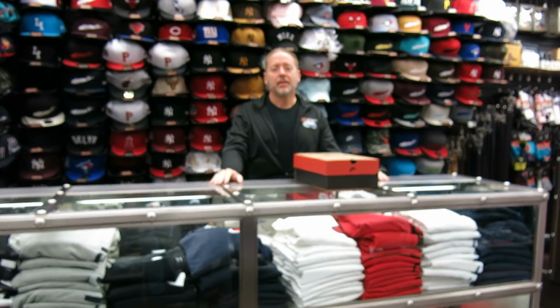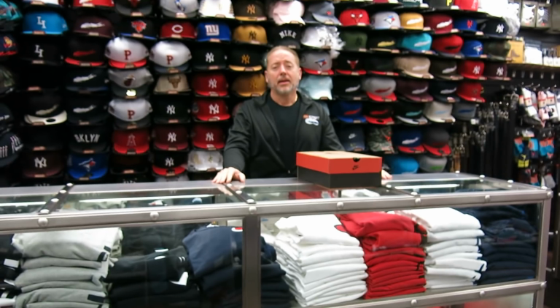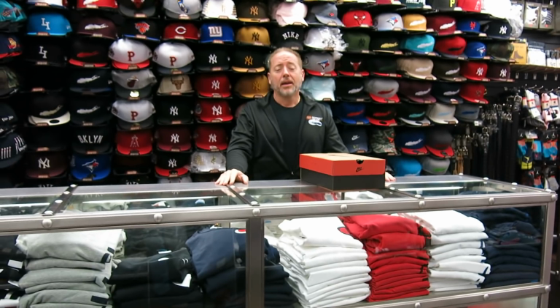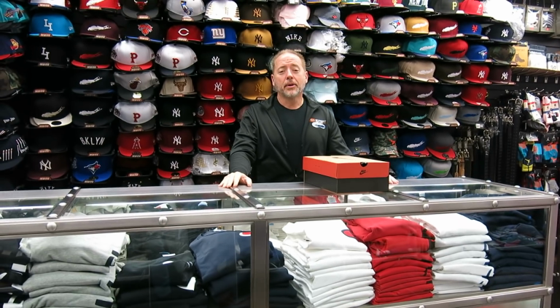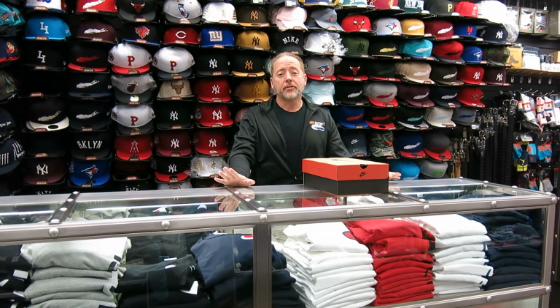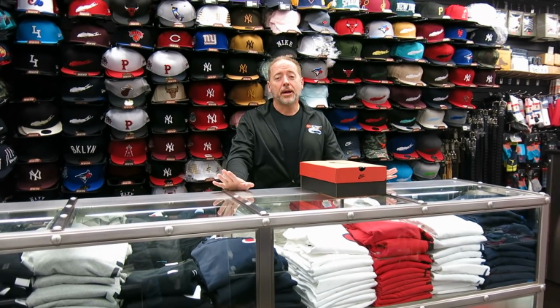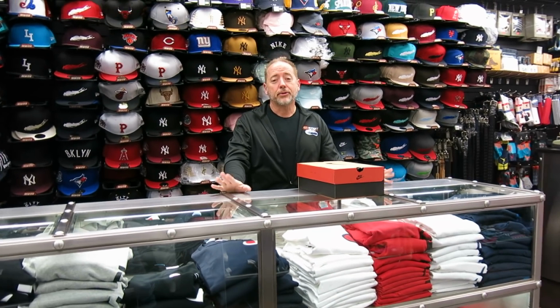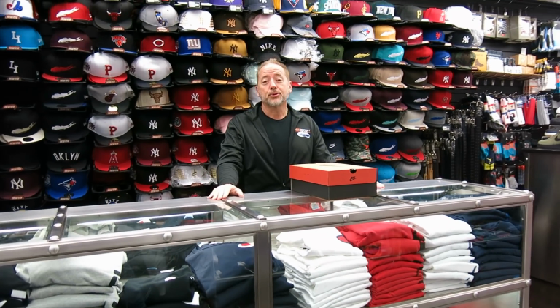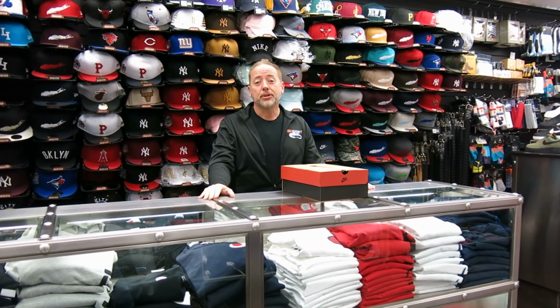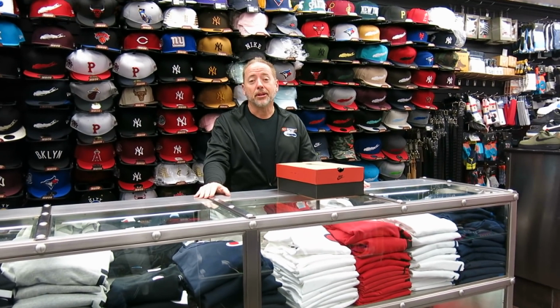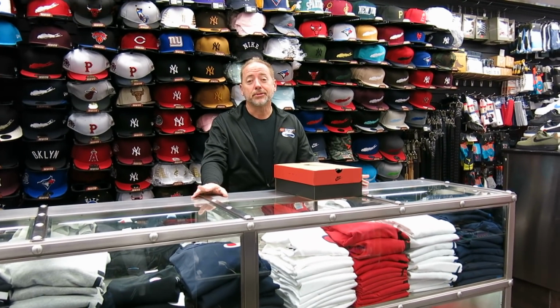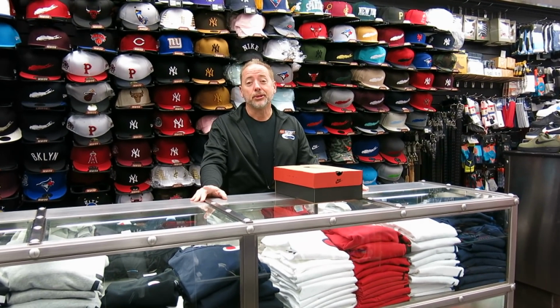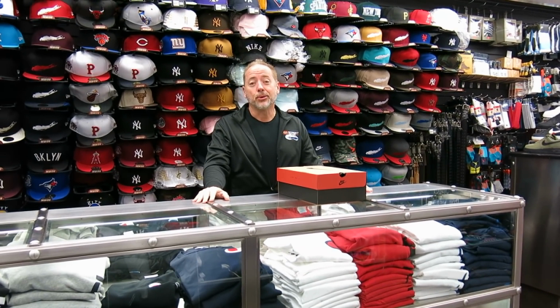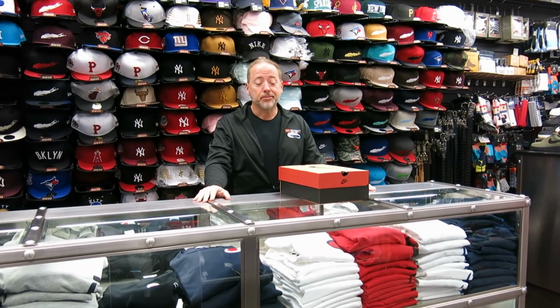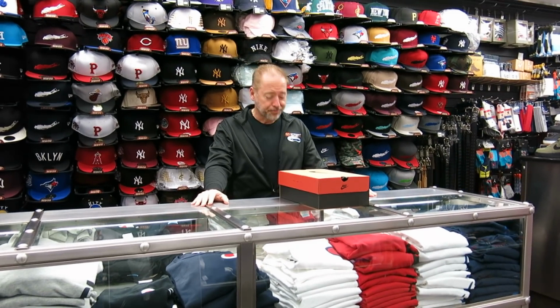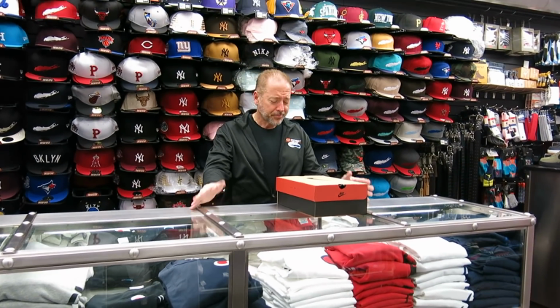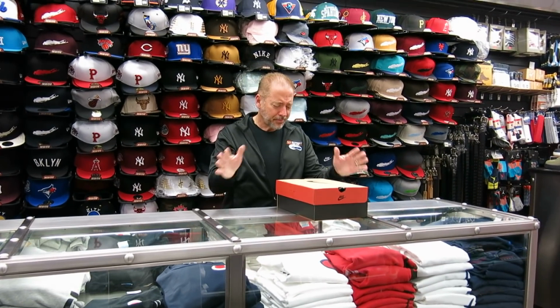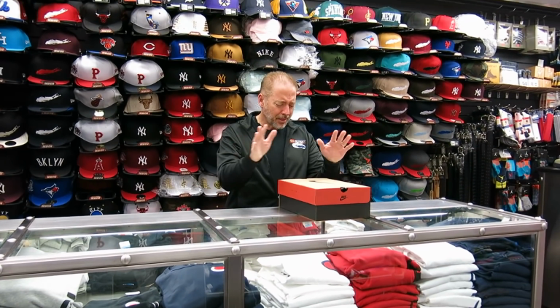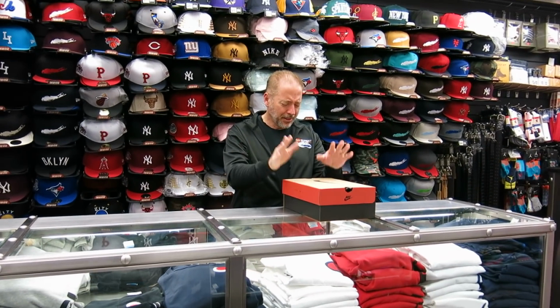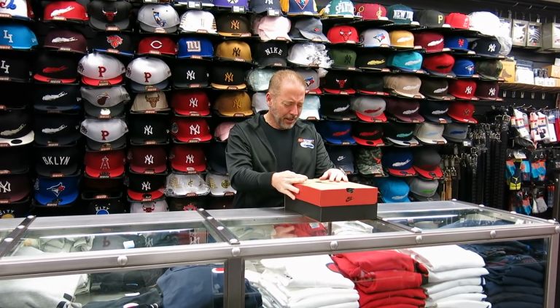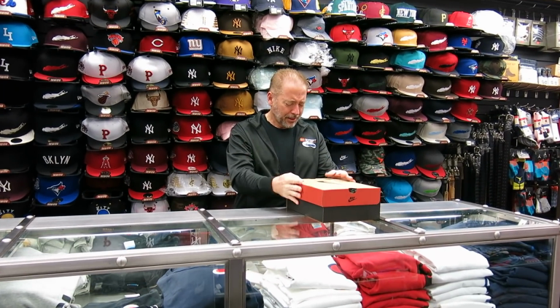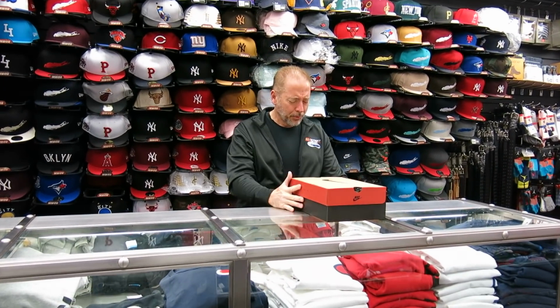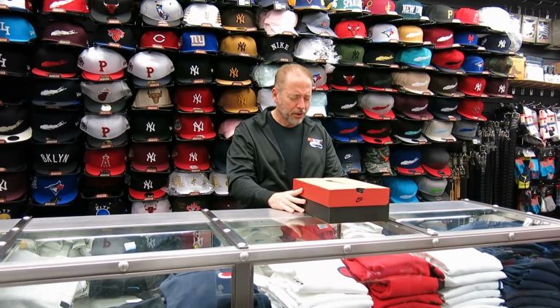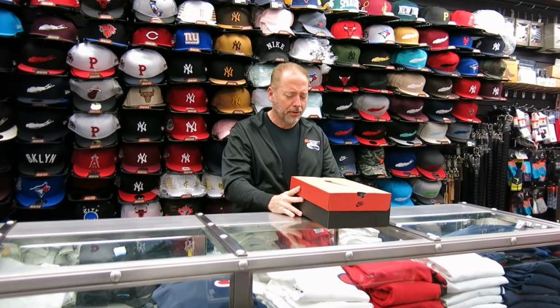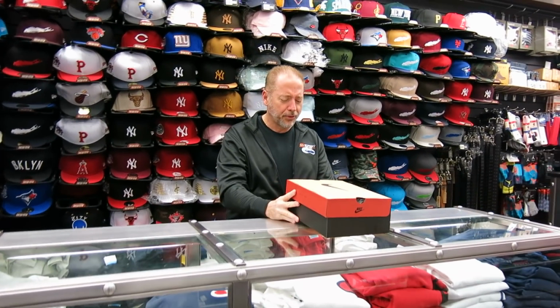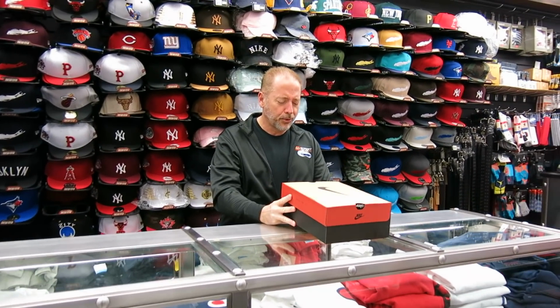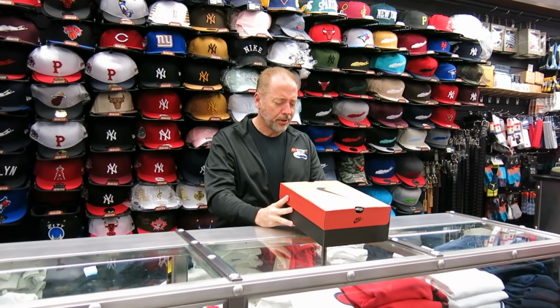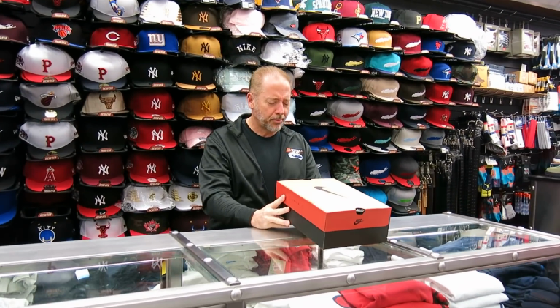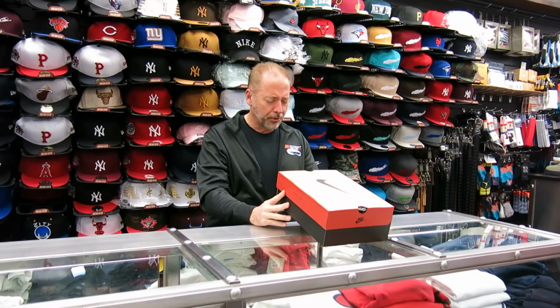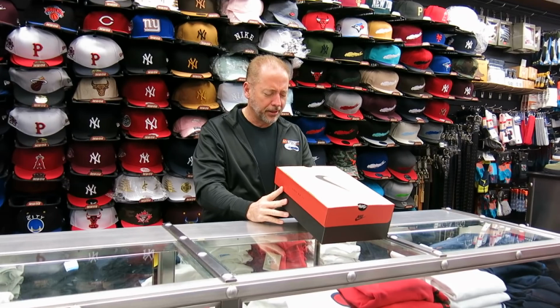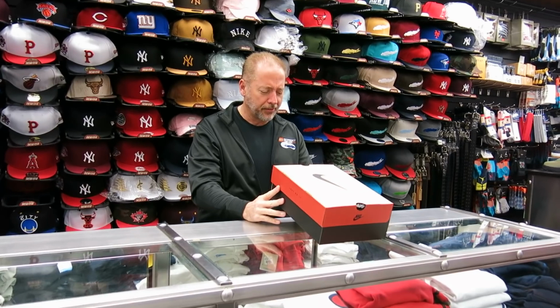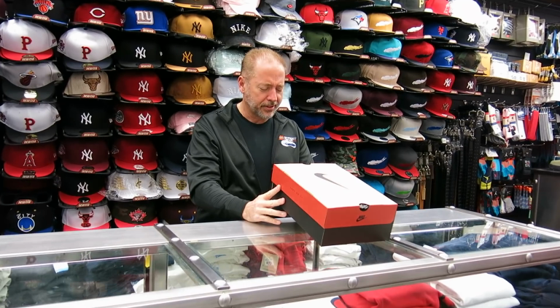Hey, what's up everybody? Rich from Streaky Hempstead, New York. Today we're going to review the Brett 11s.